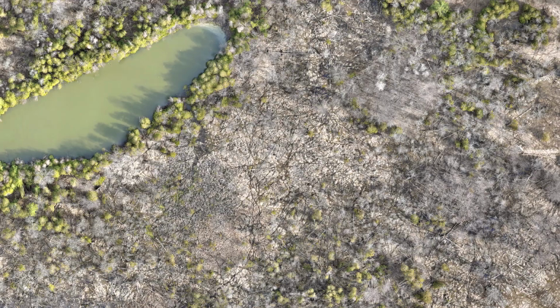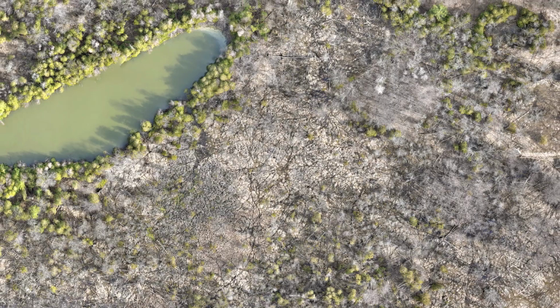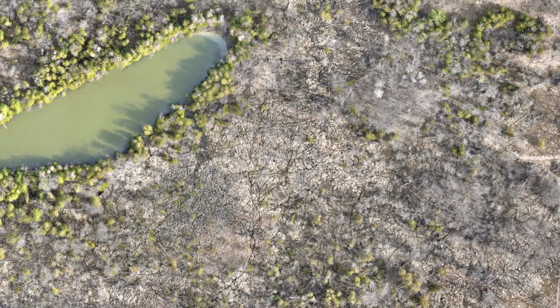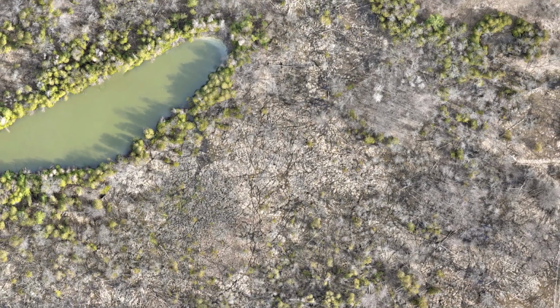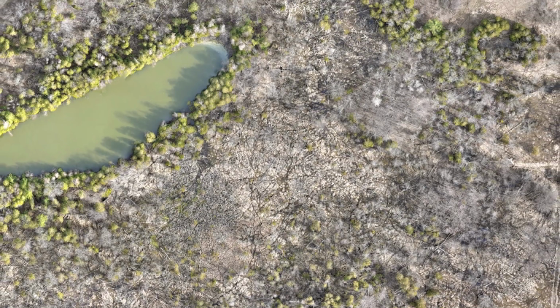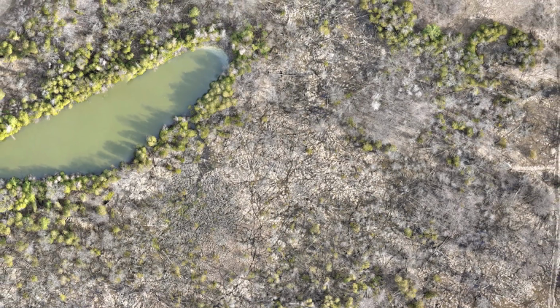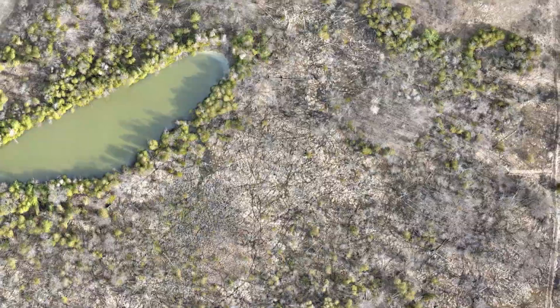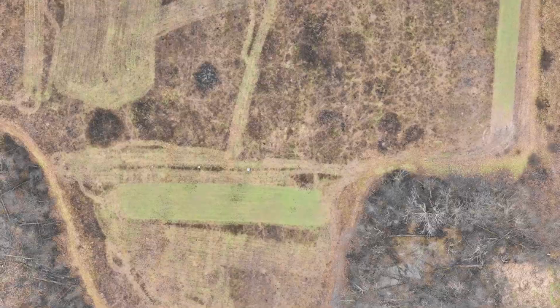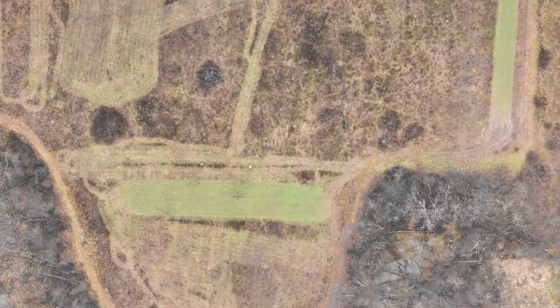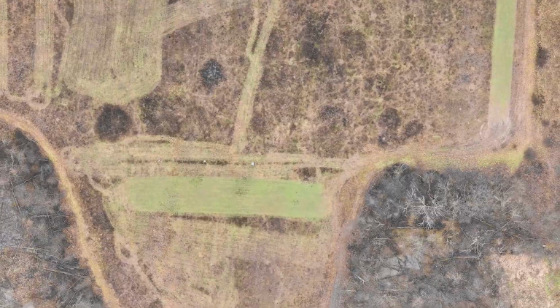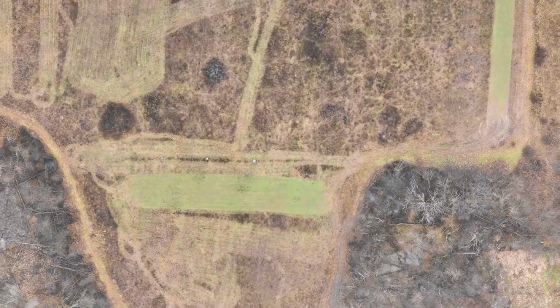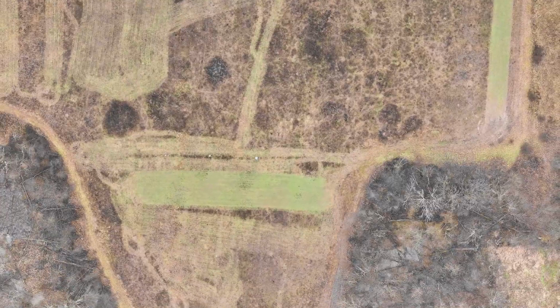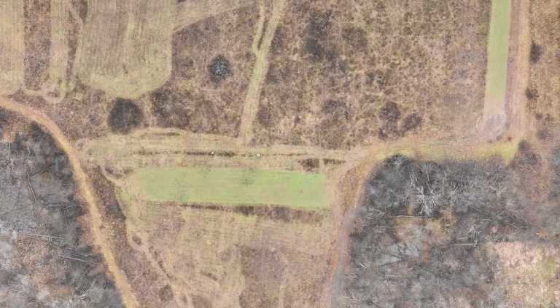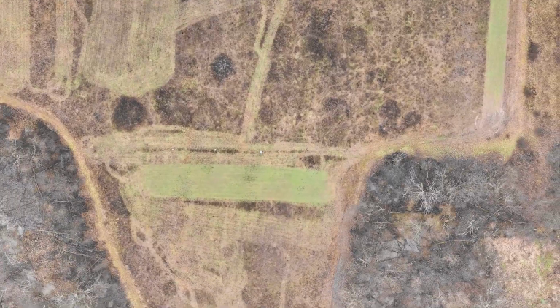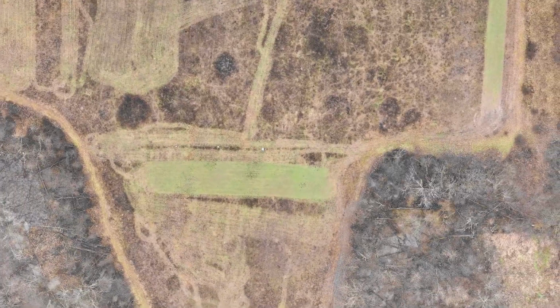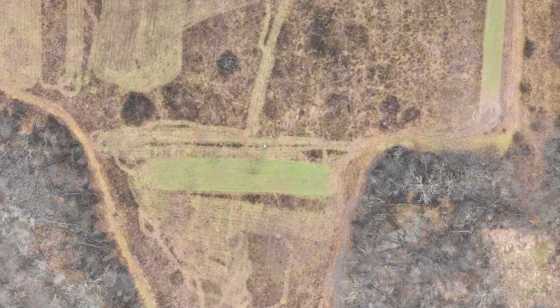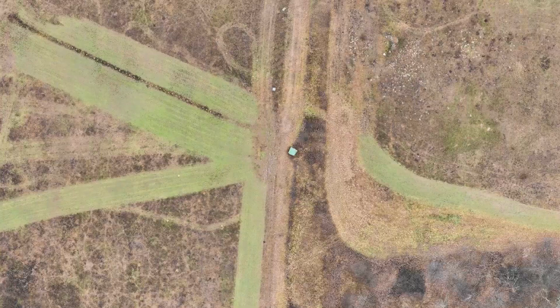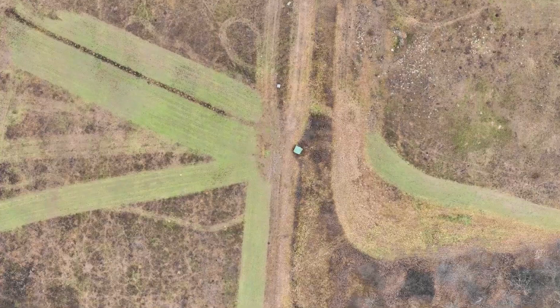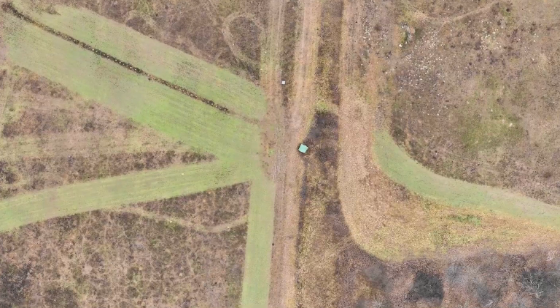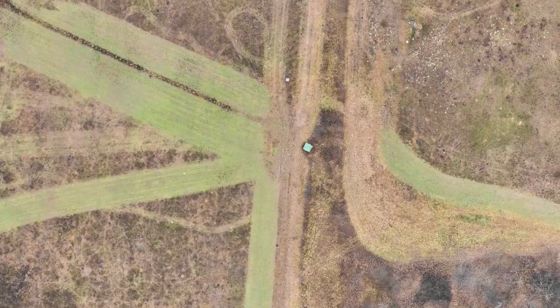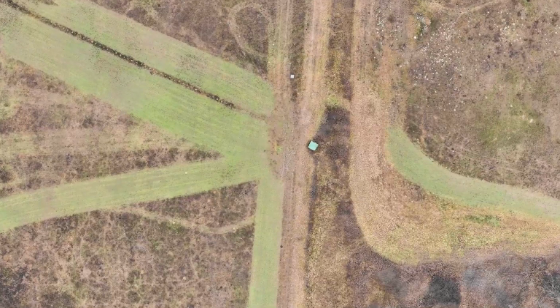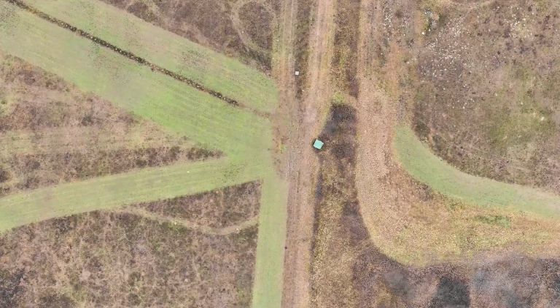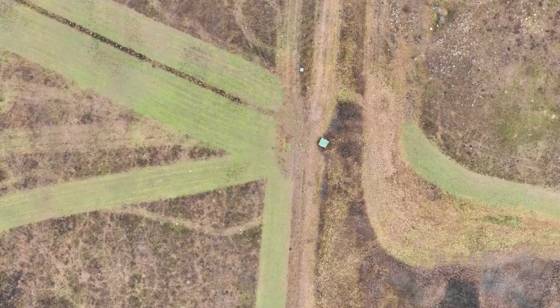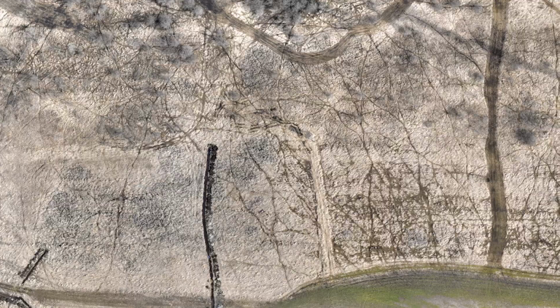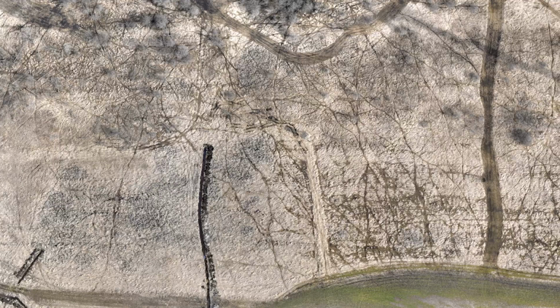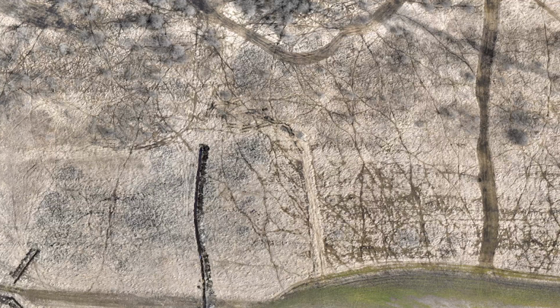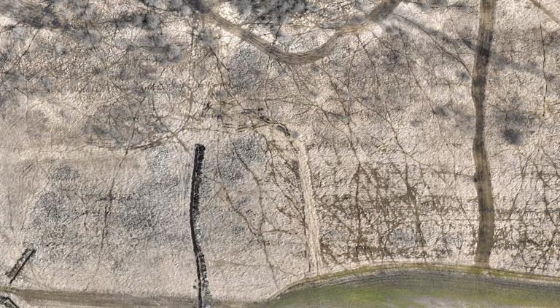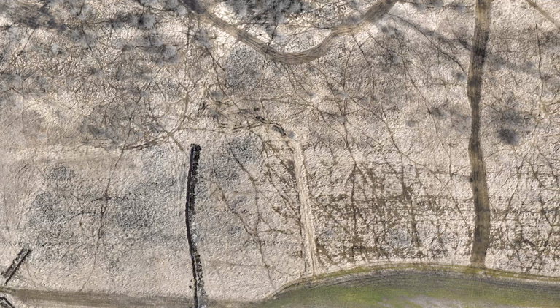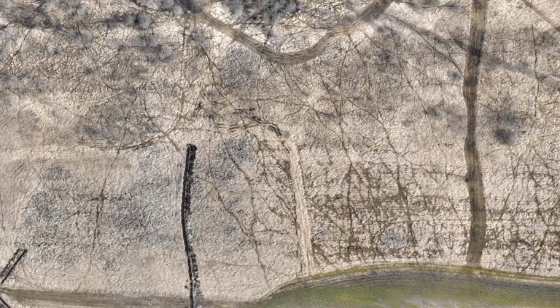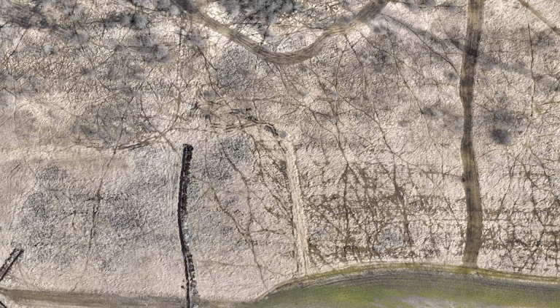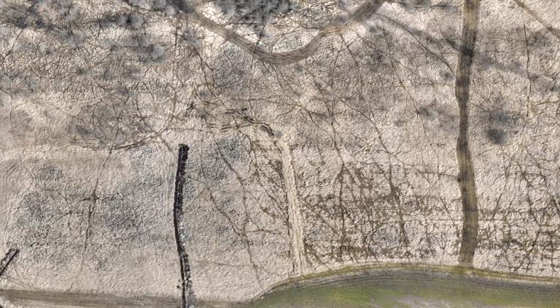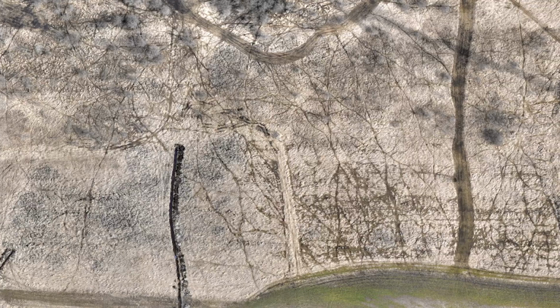You're going to be able to see tree stand locations, you're going to see all your food plots, you're going to see tower blinds — you're even going to see deer trails running through your property.